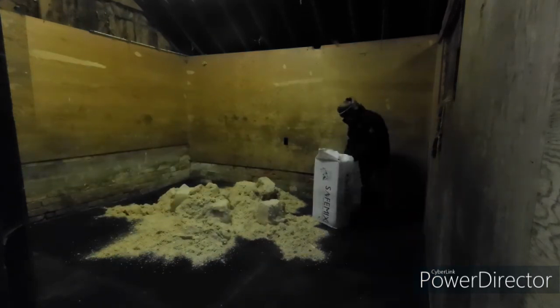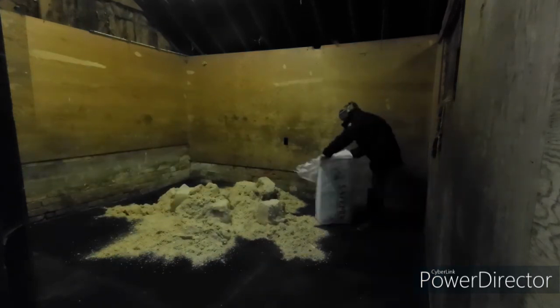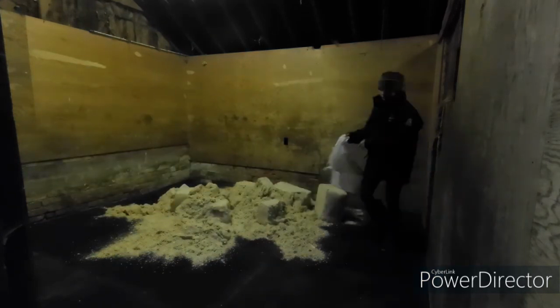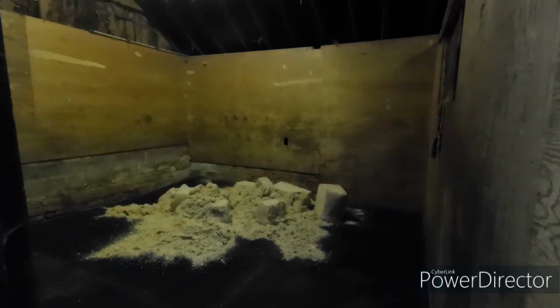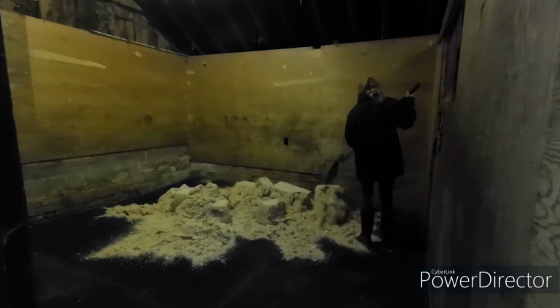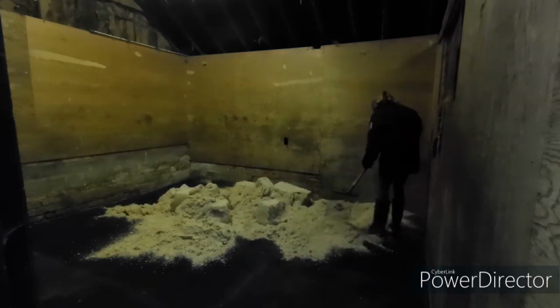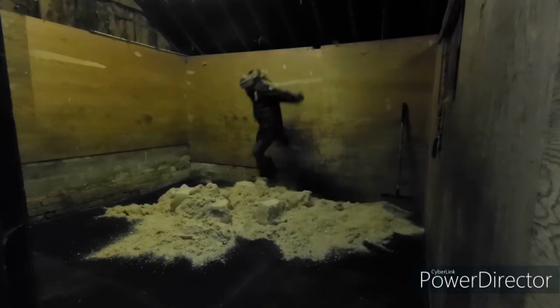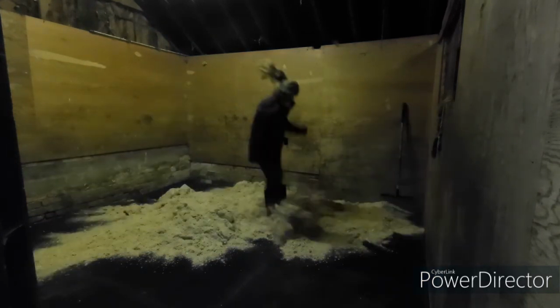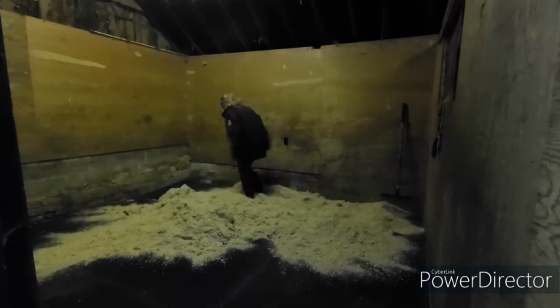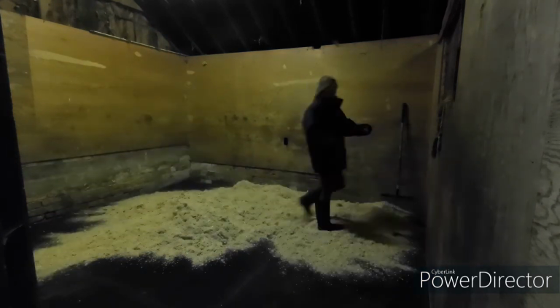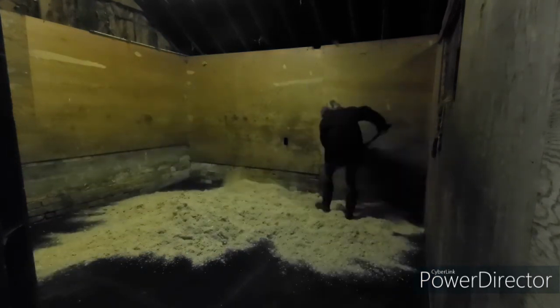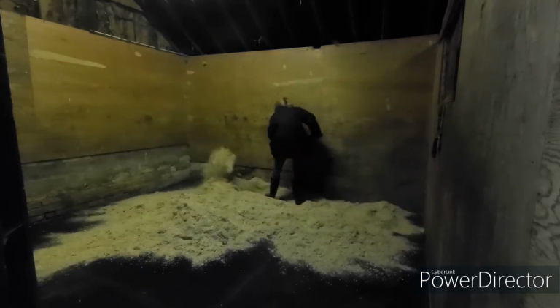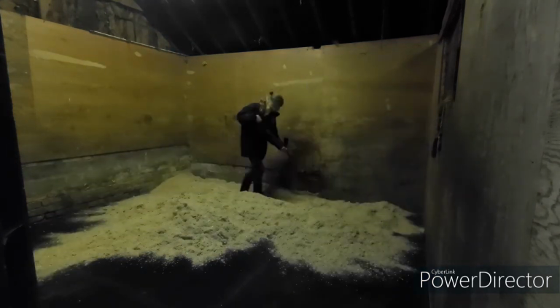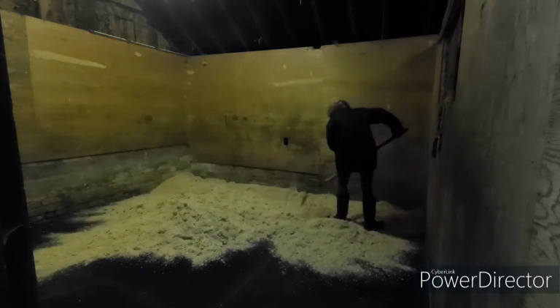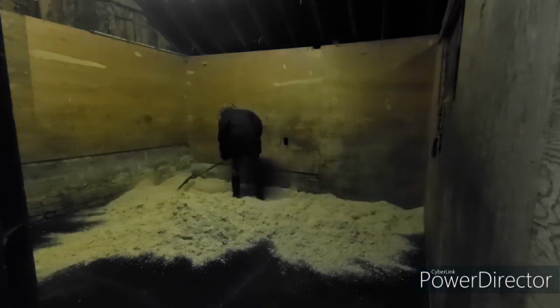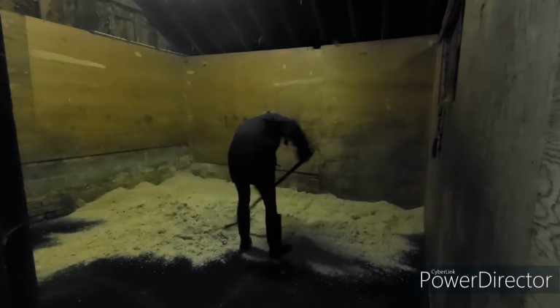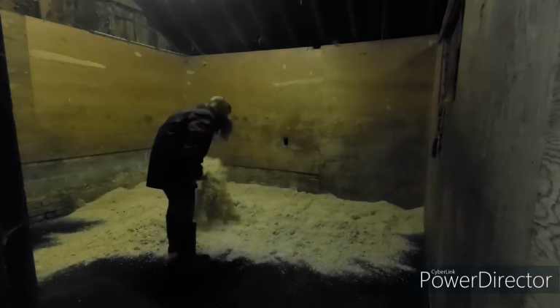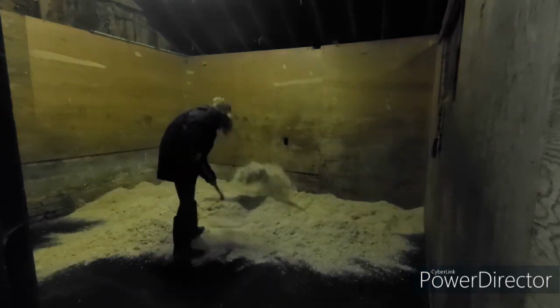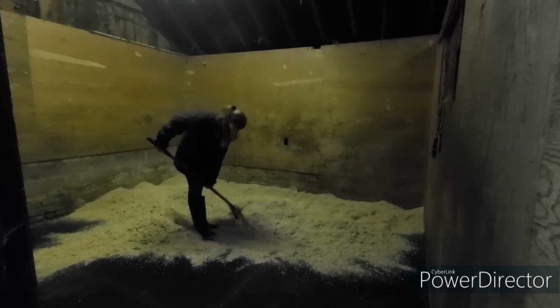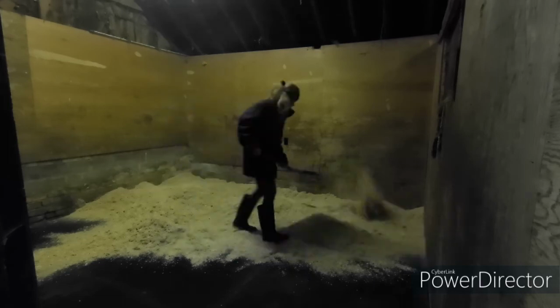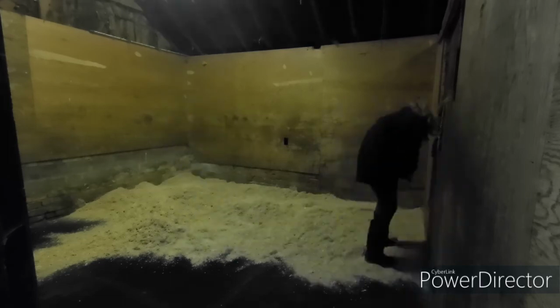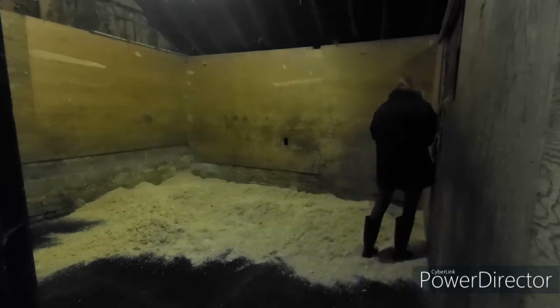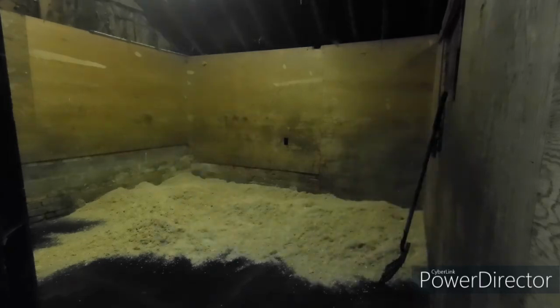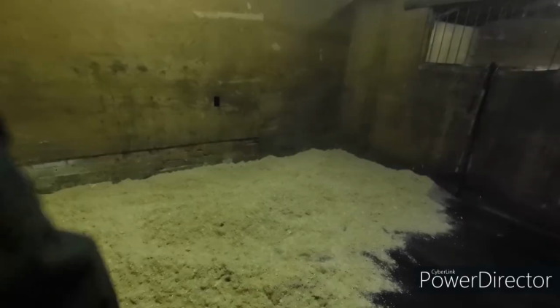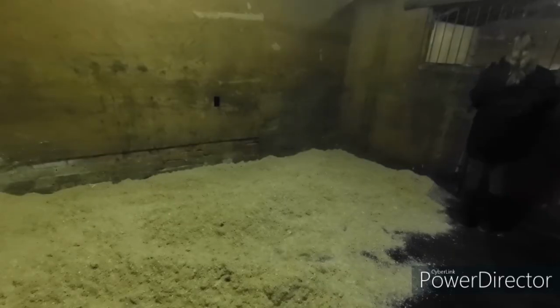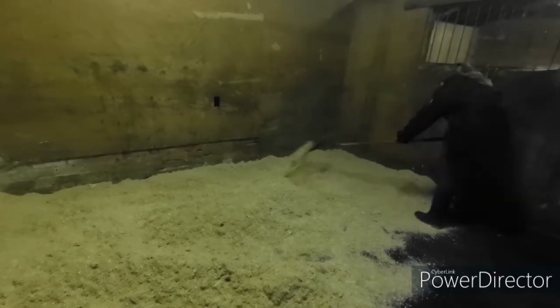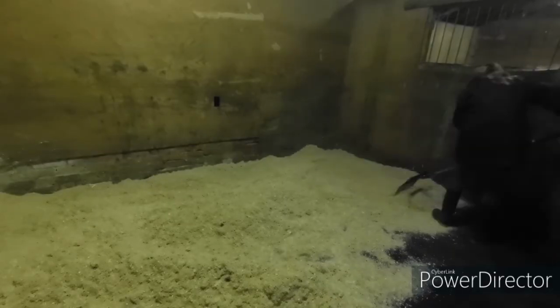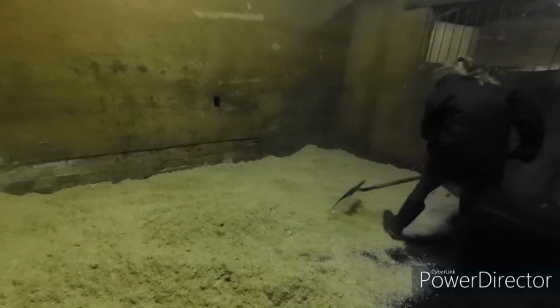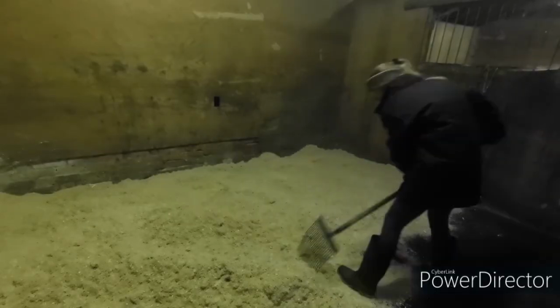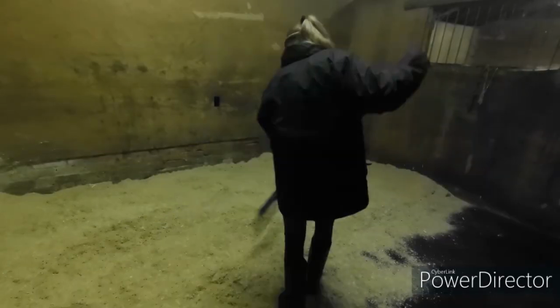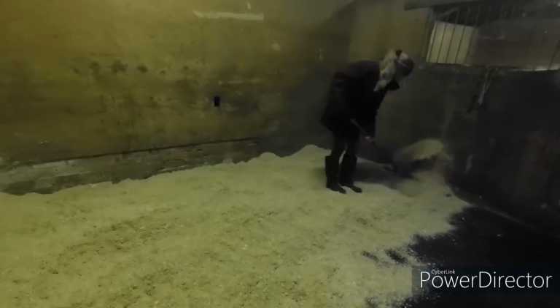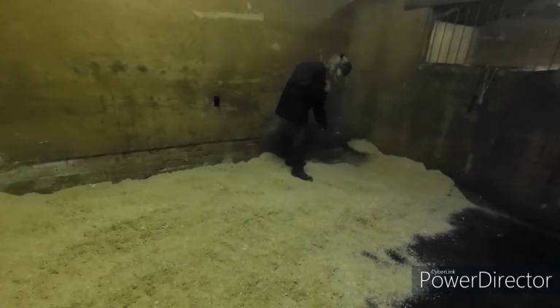As Ronnie is quite a bit smaller than Joey, he's having a smaller bed and he's having four bales of SafeMix.